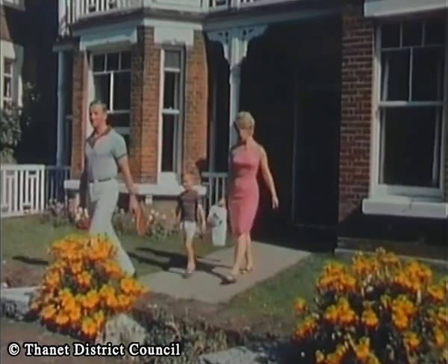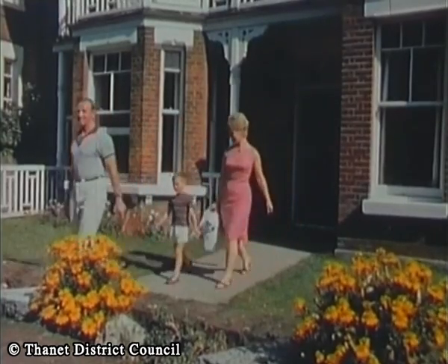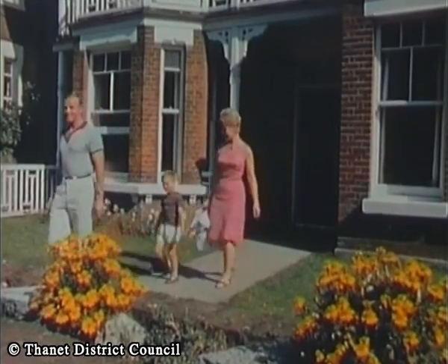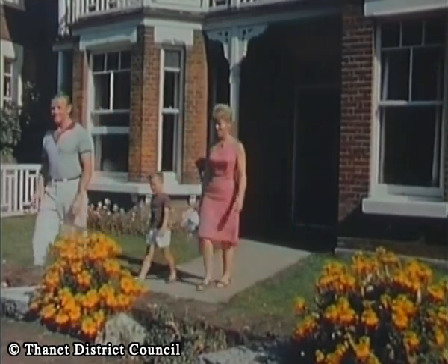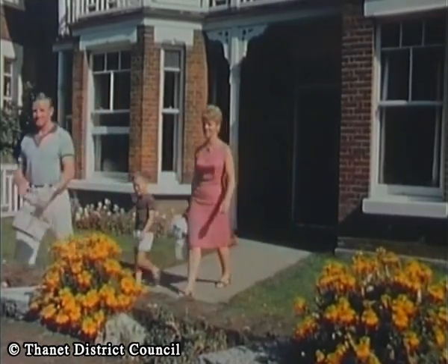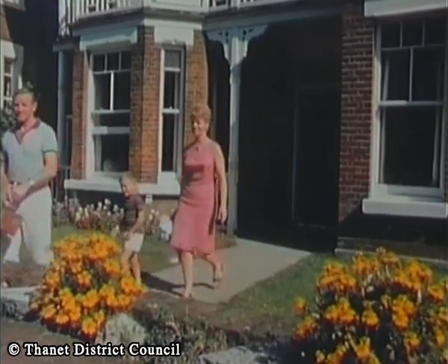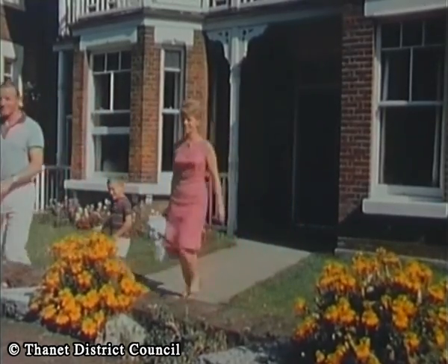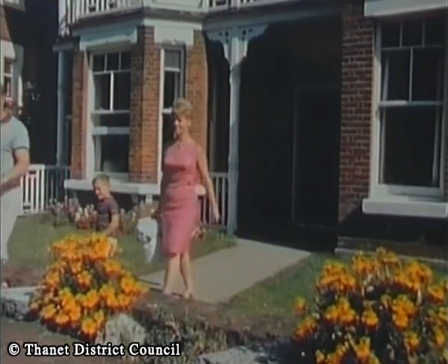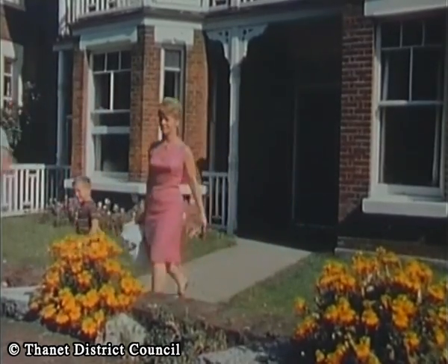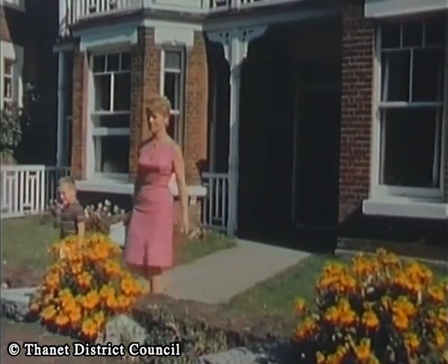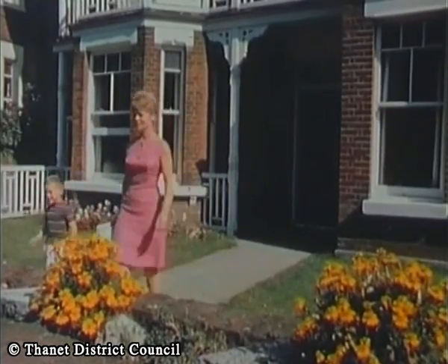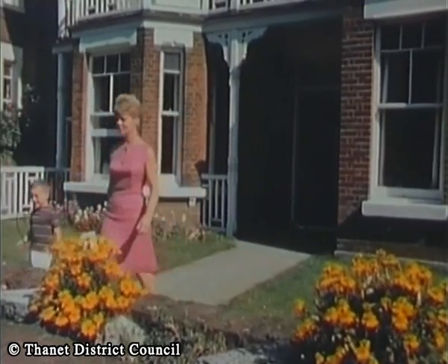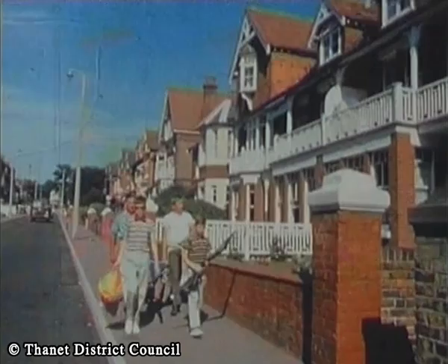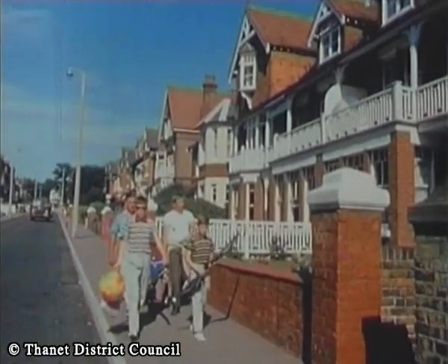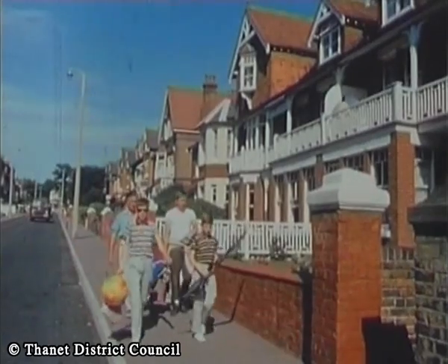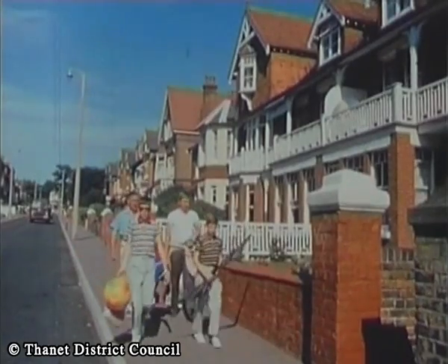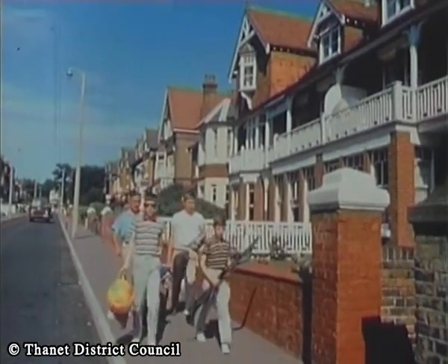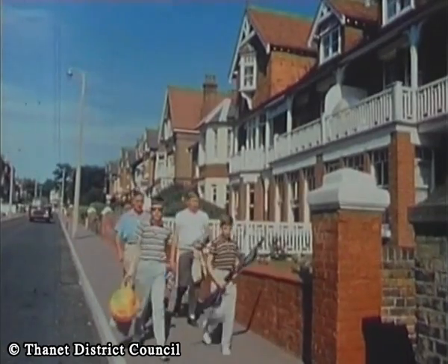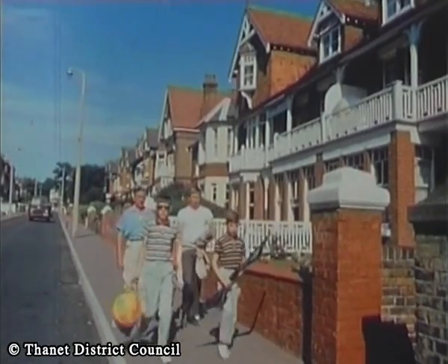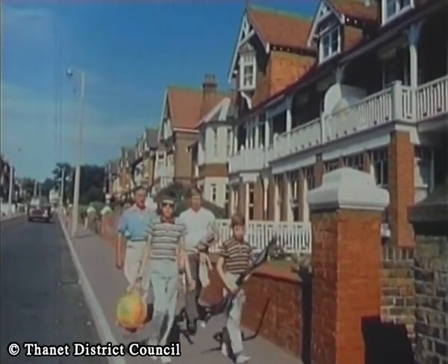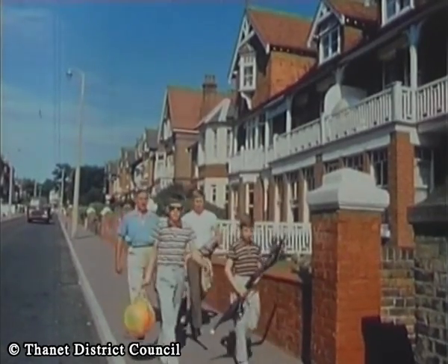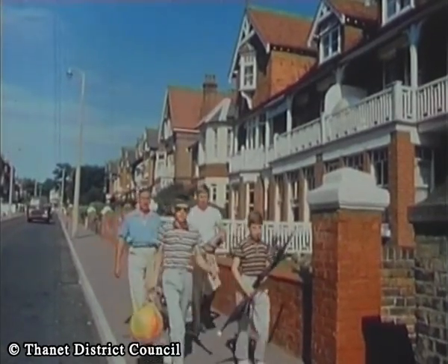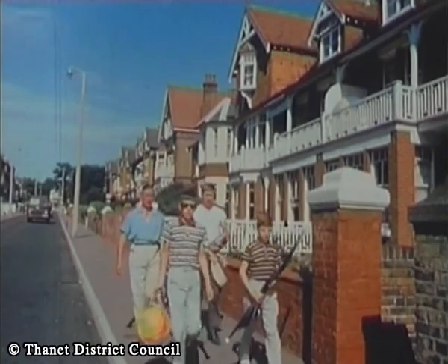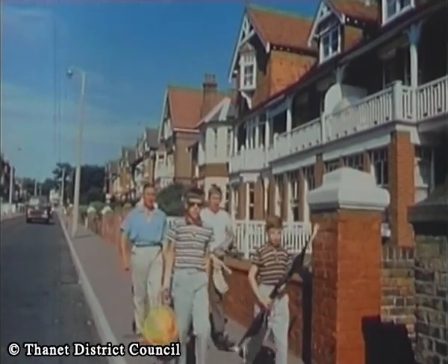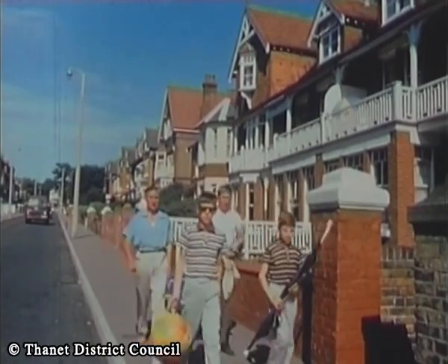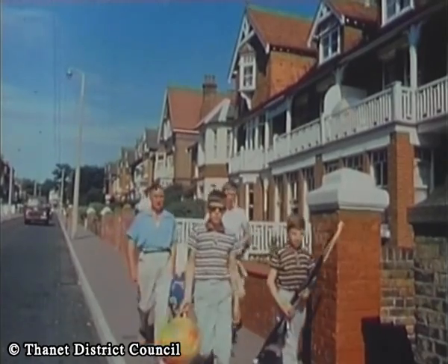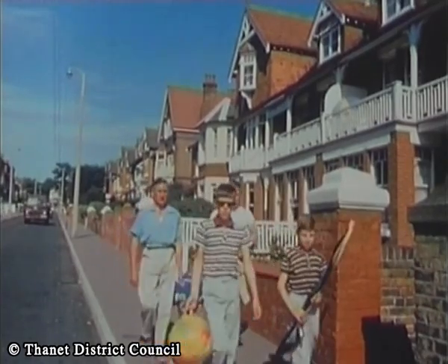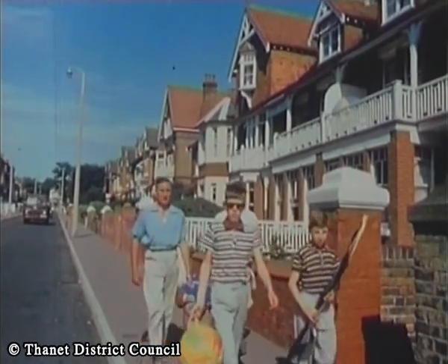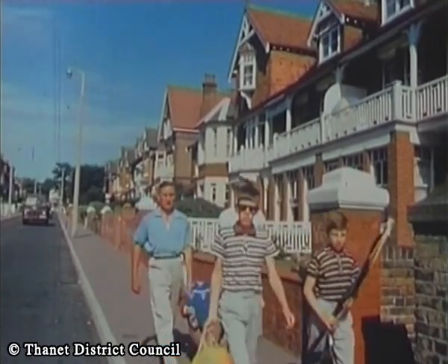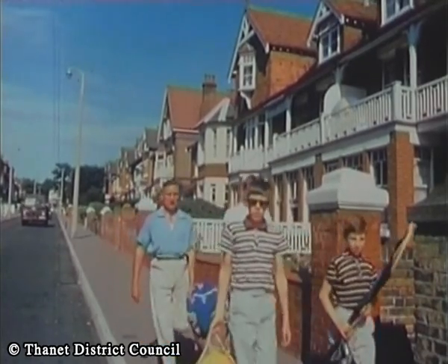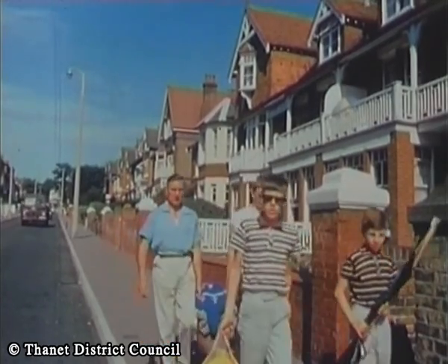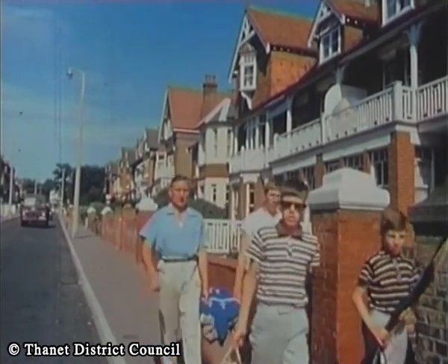You can be sure of comfort, excellent cuisine and a warm welcome at the many guest houses and hotels.